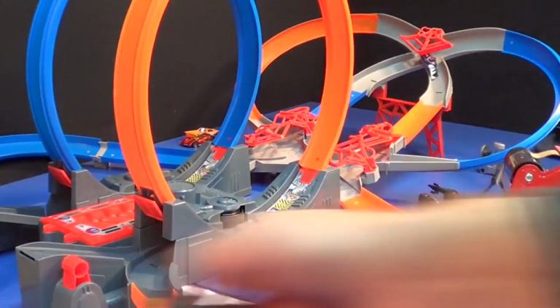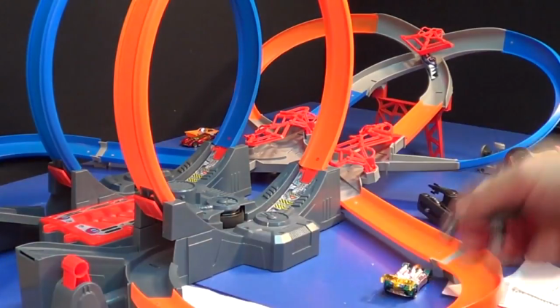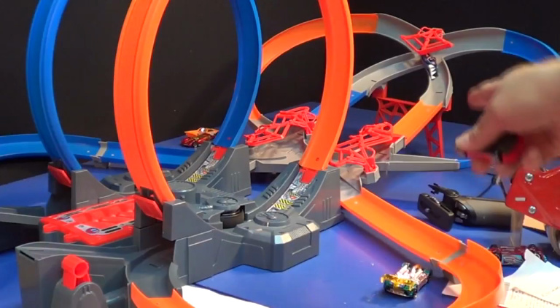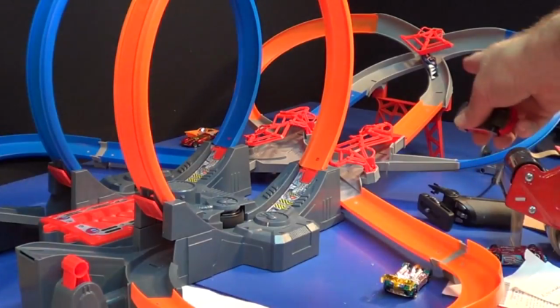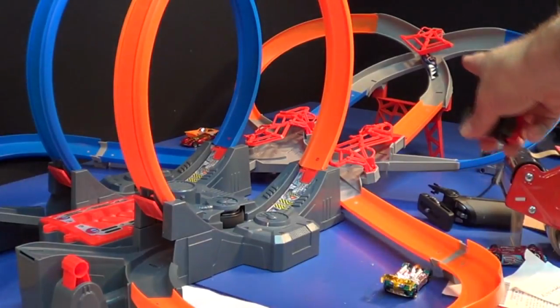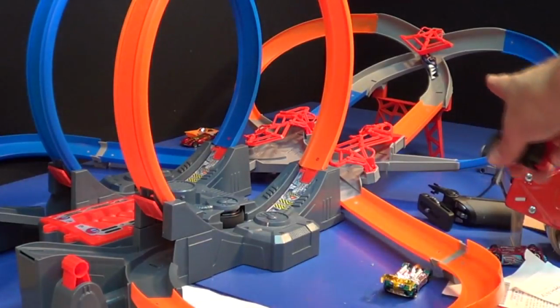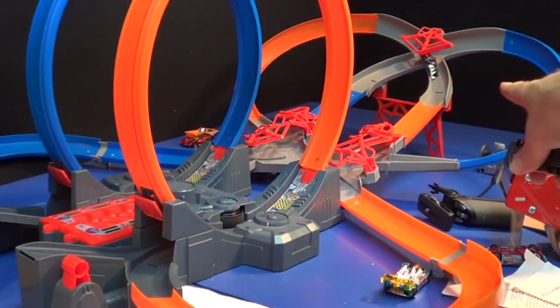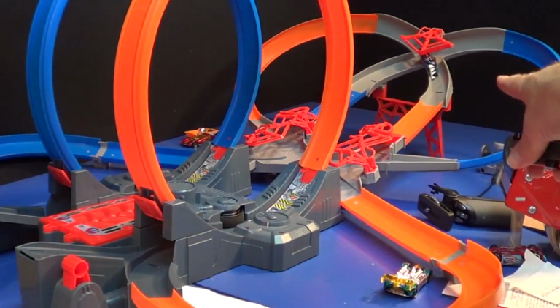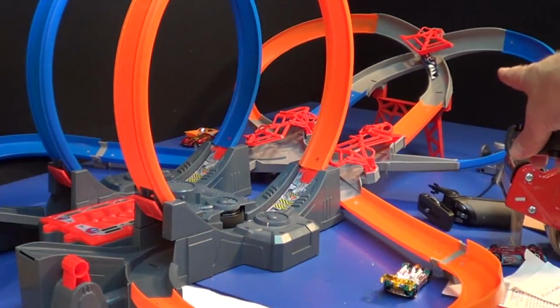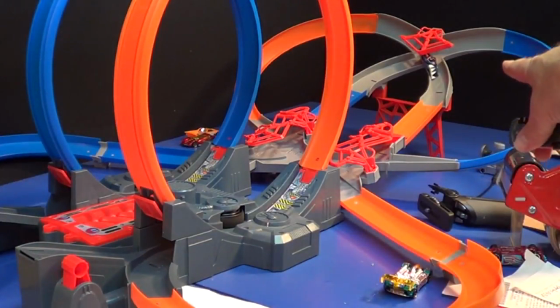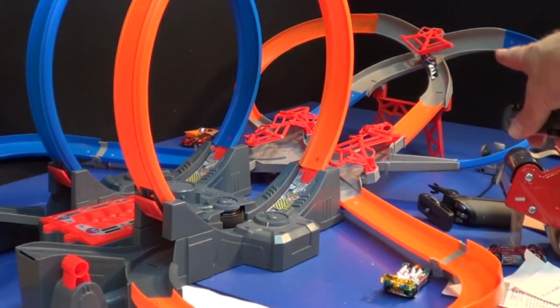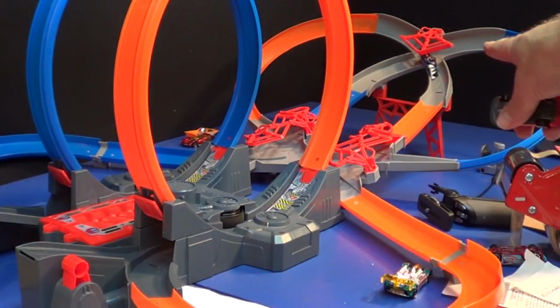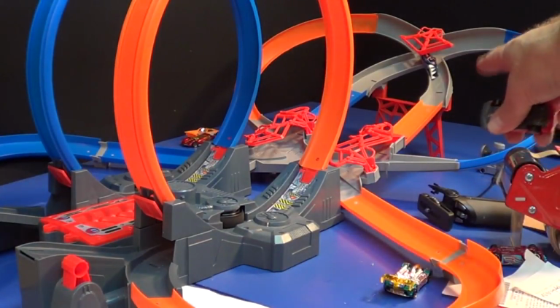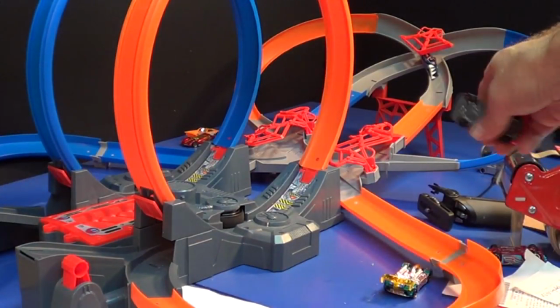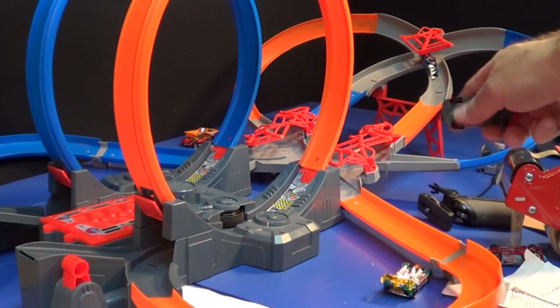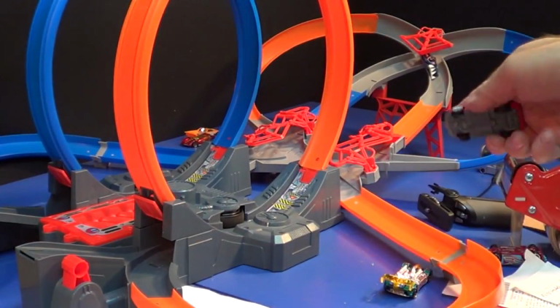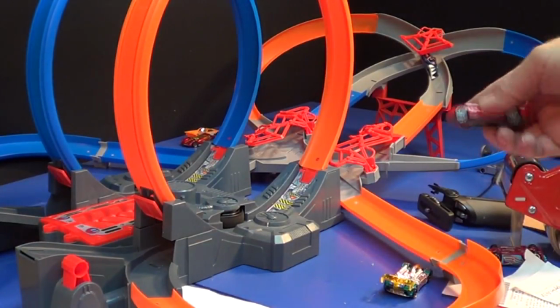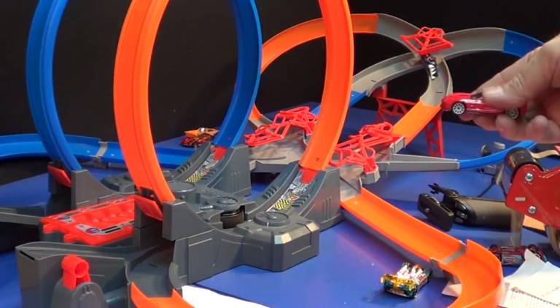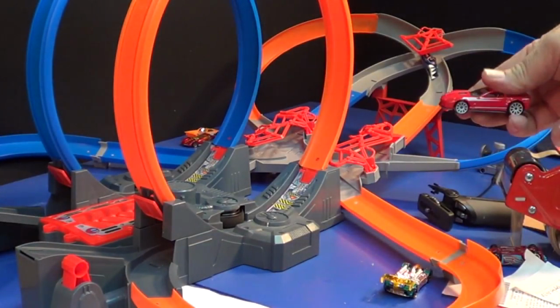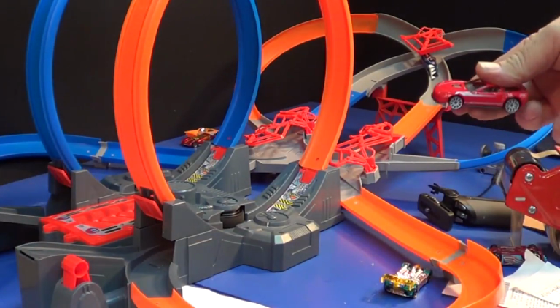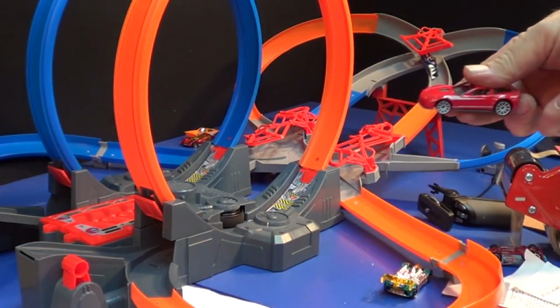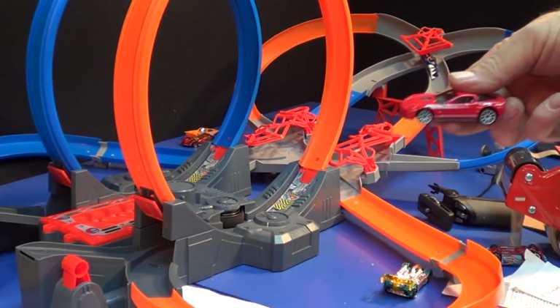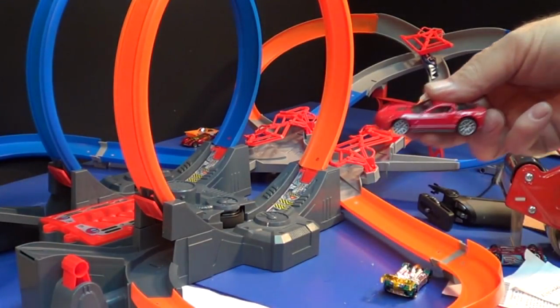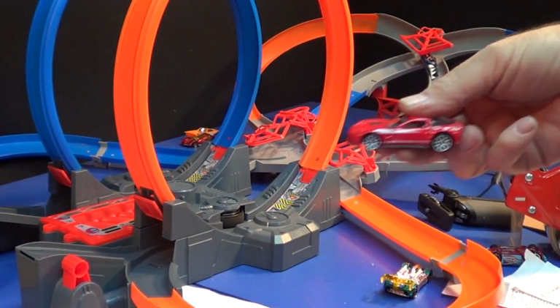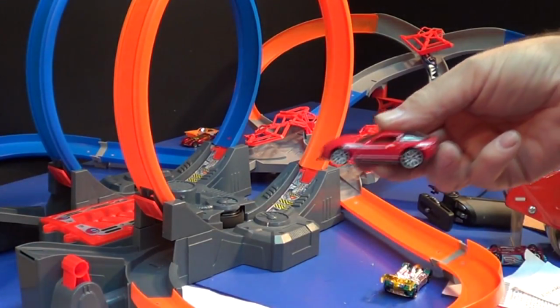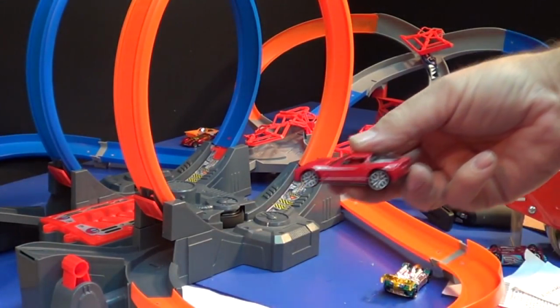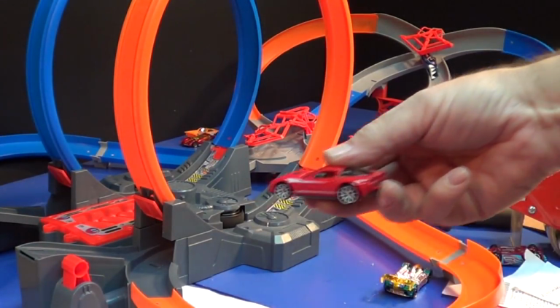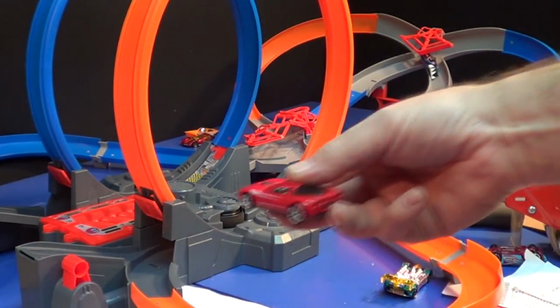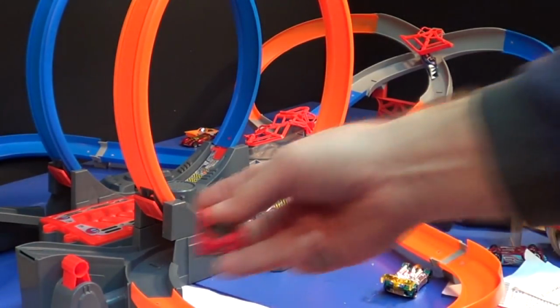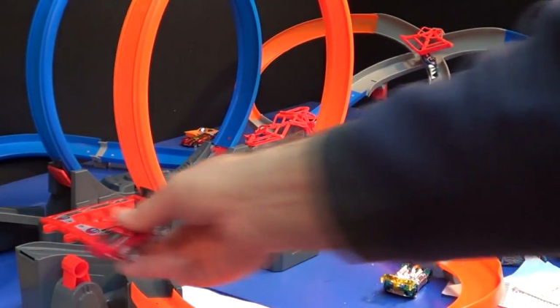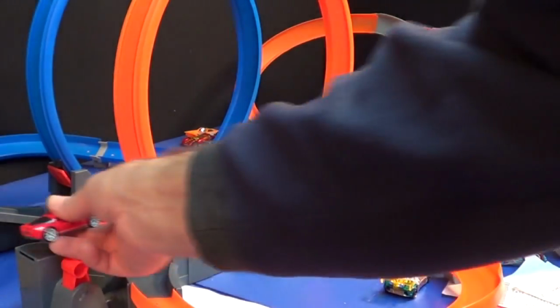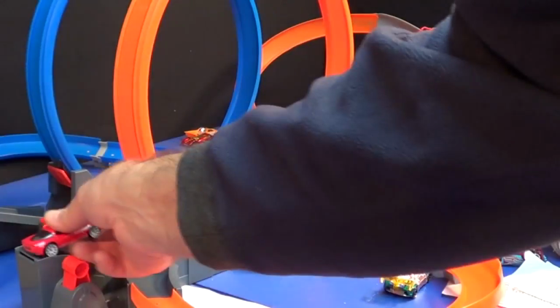Oh look at Super Blitzen! Oh — poor Super Blitzen.